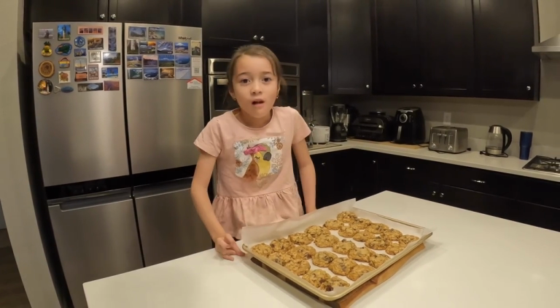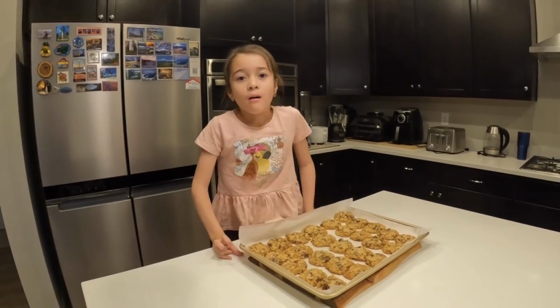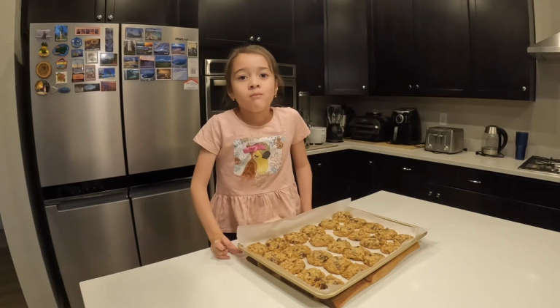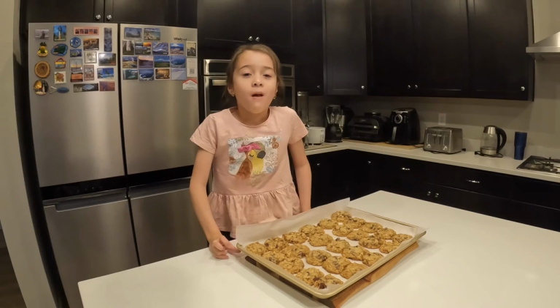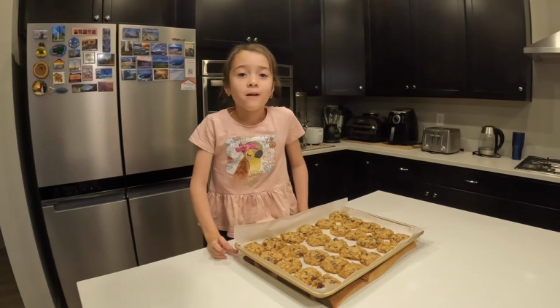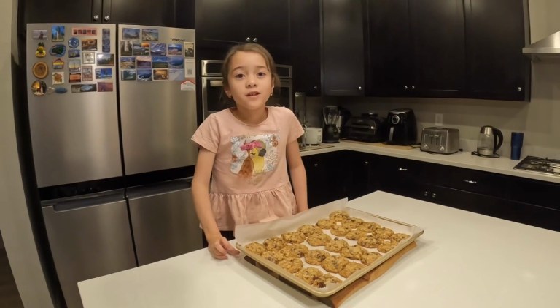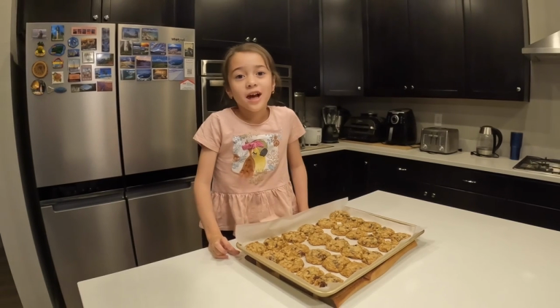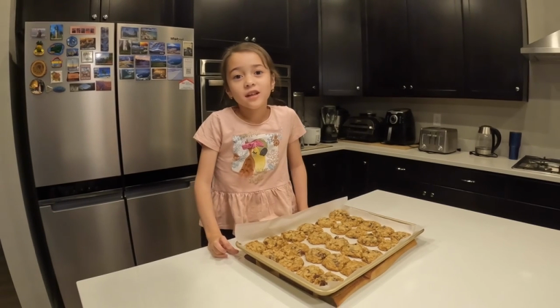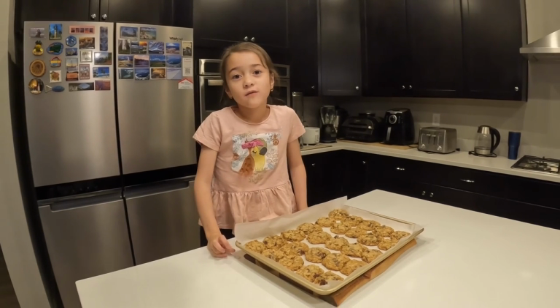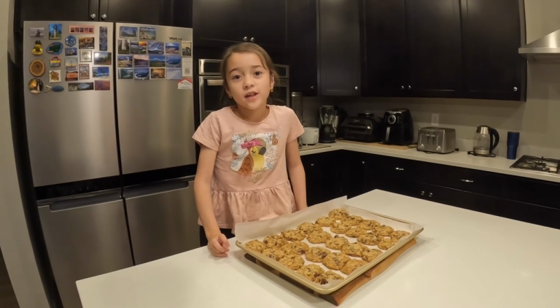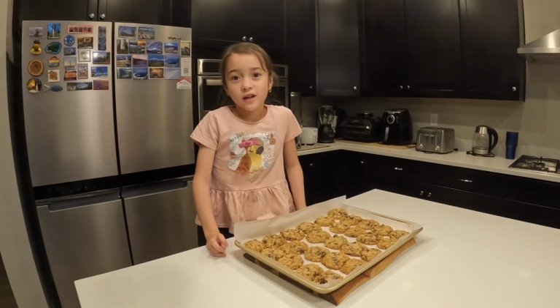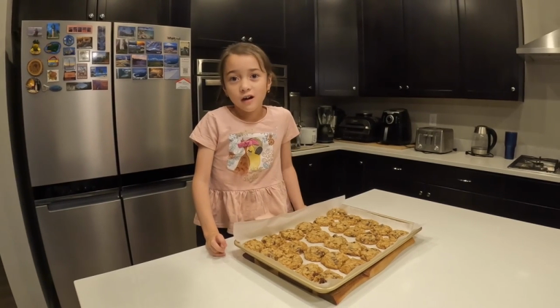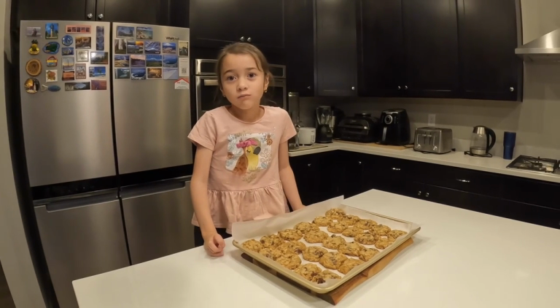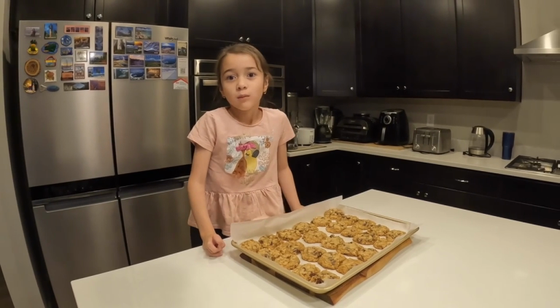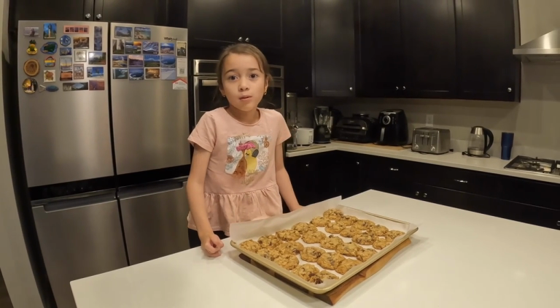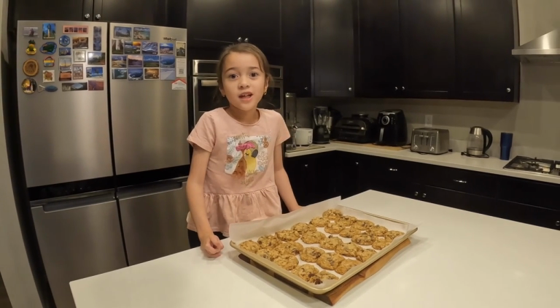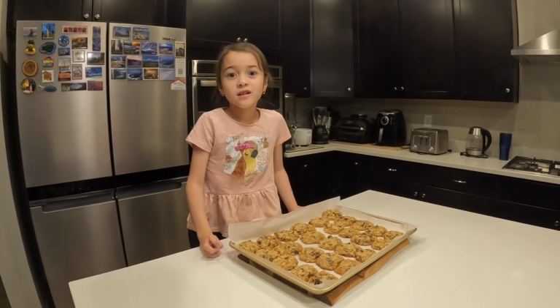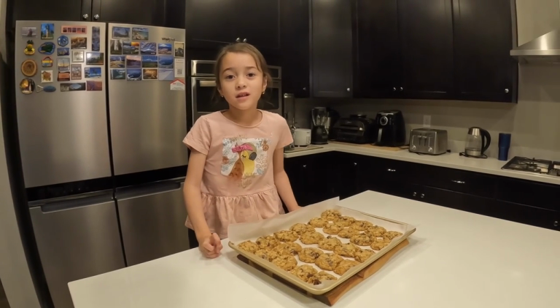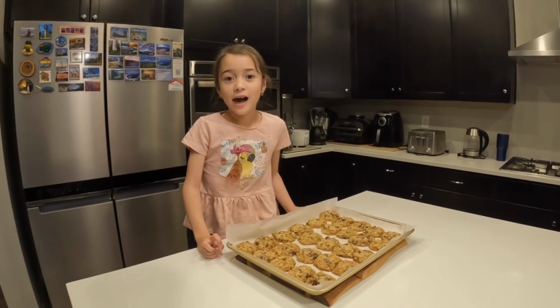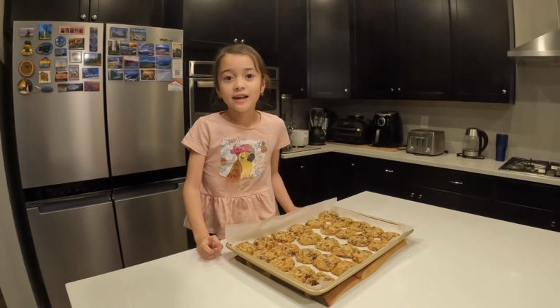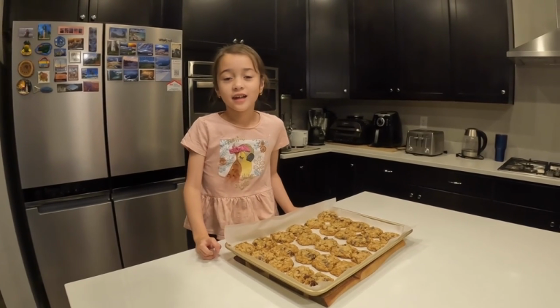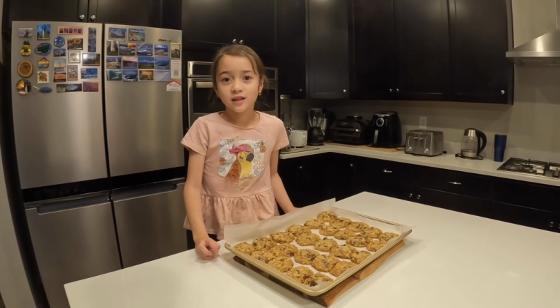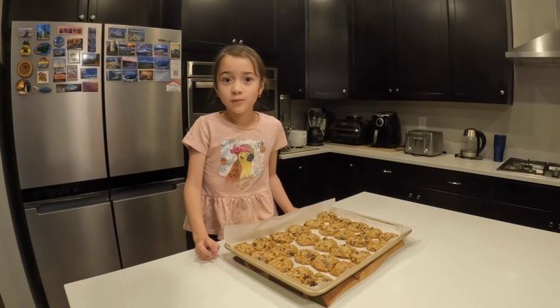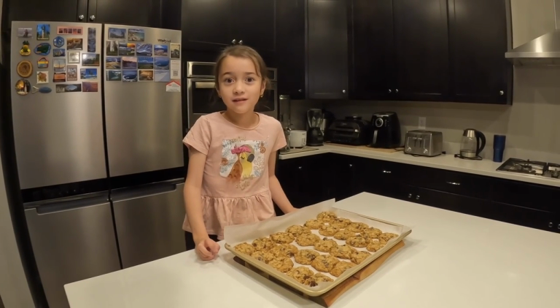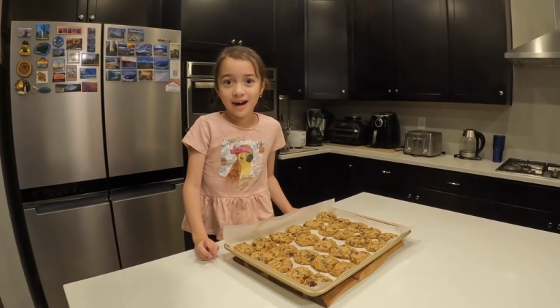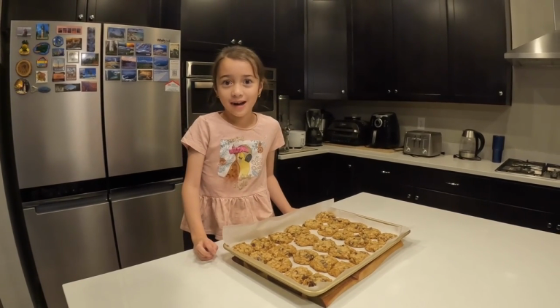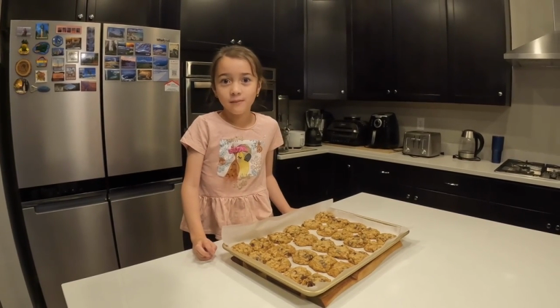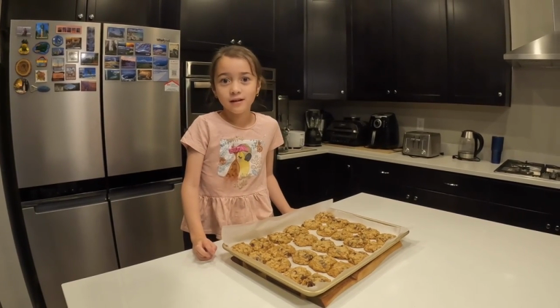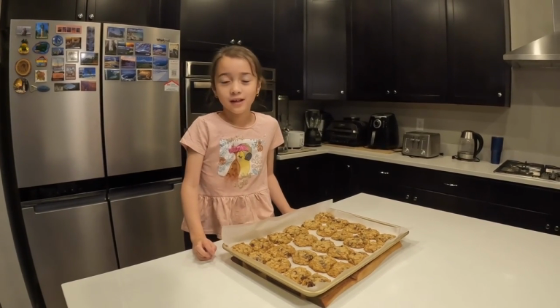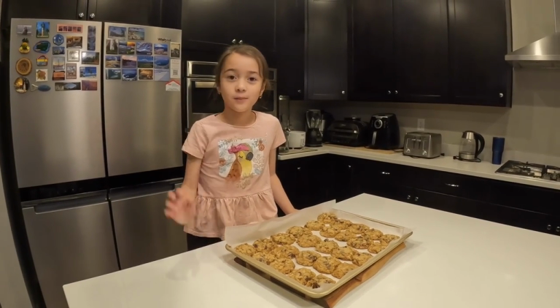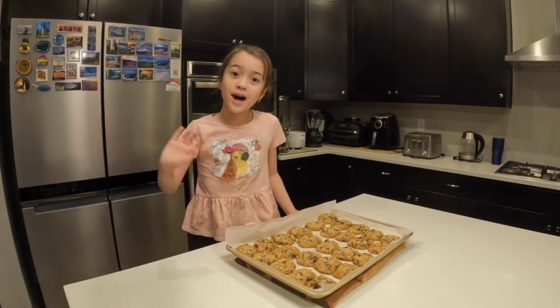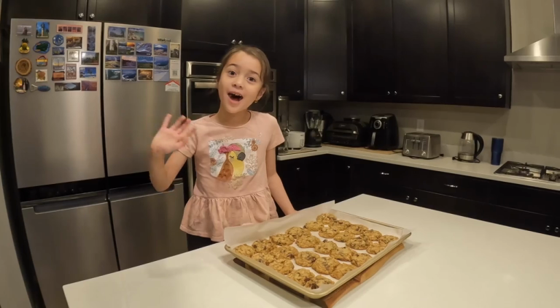If you like this video, please like and subscribe. Goodbye! Bye!